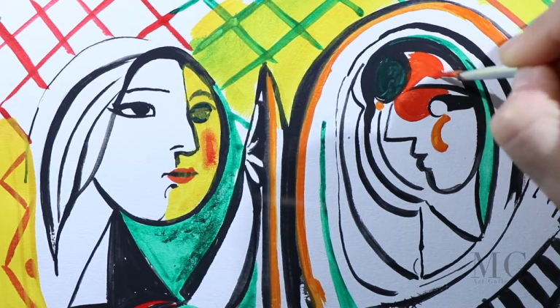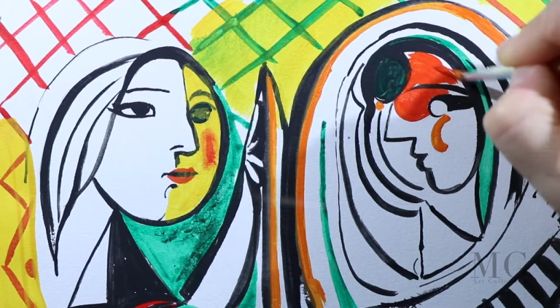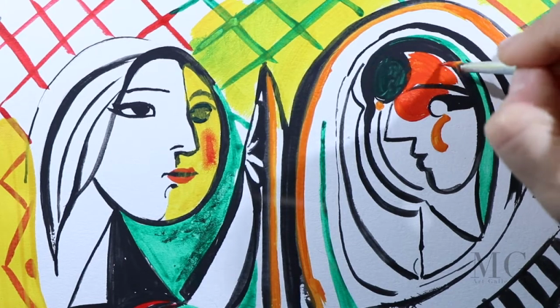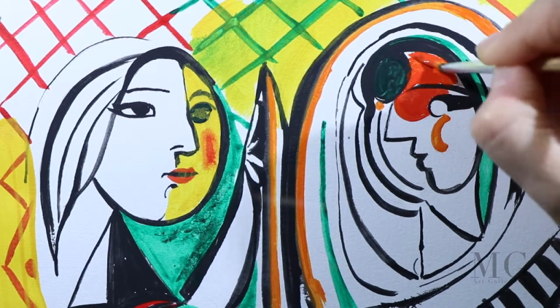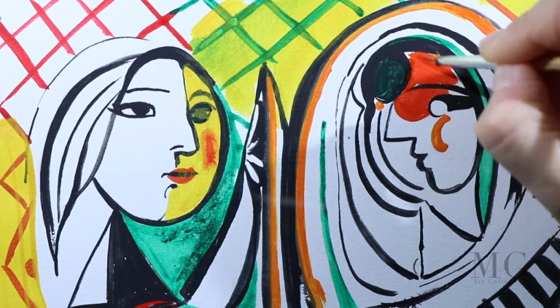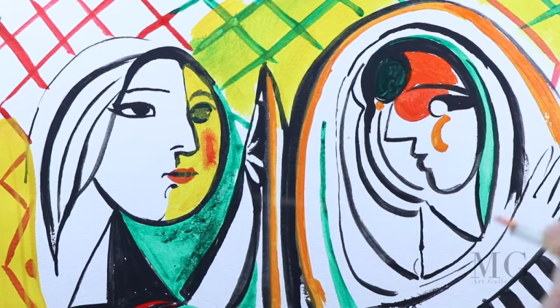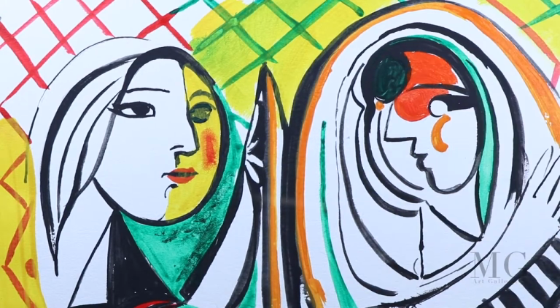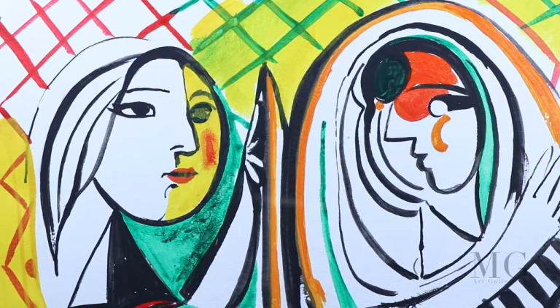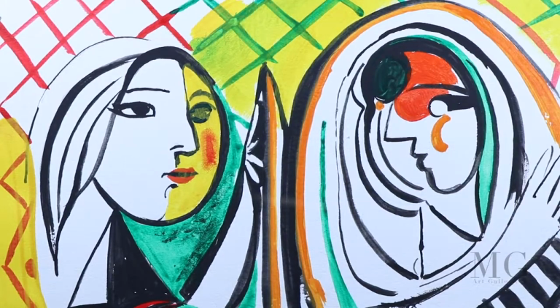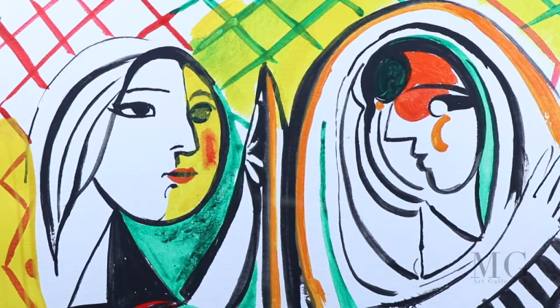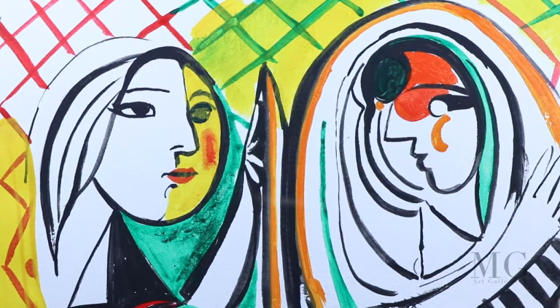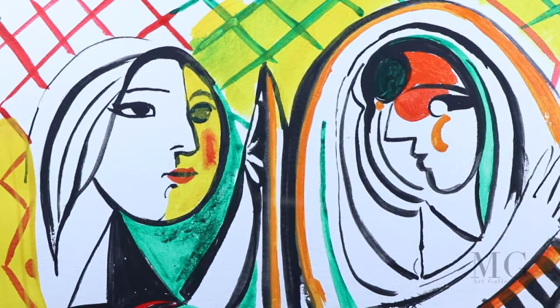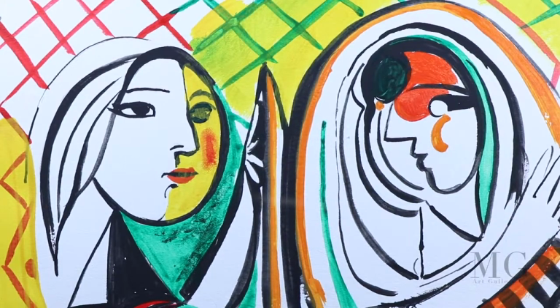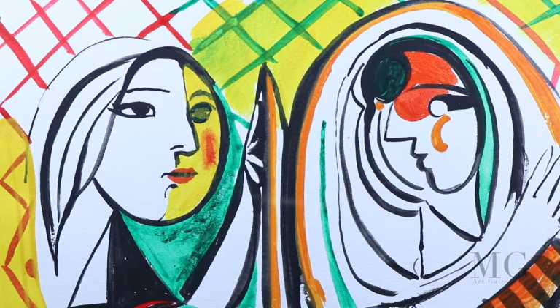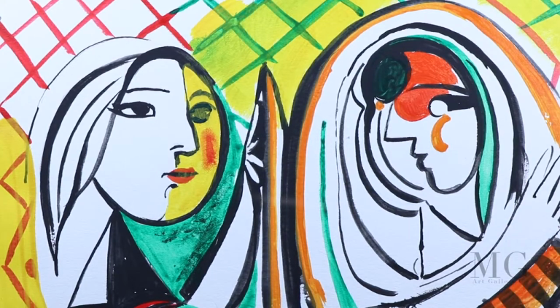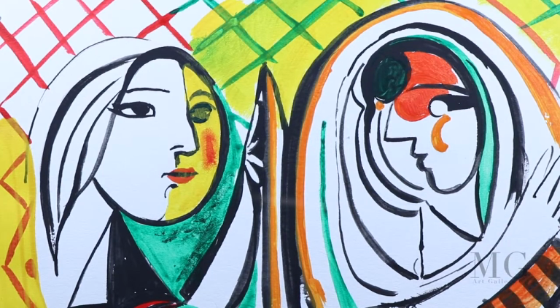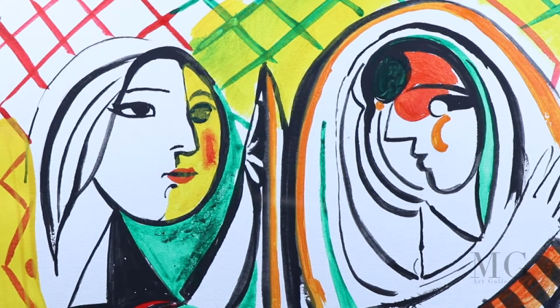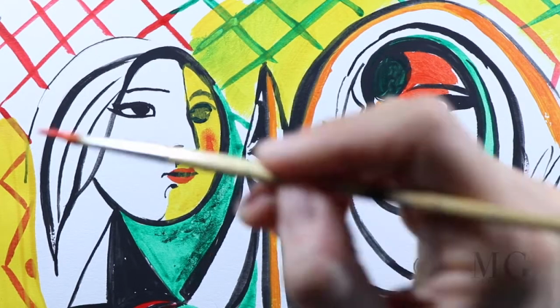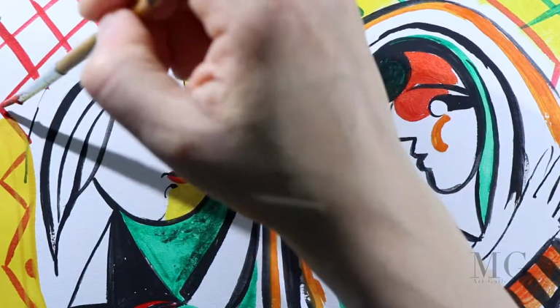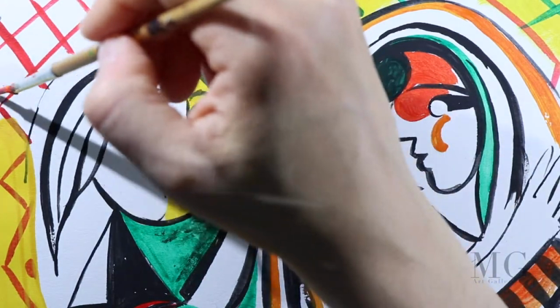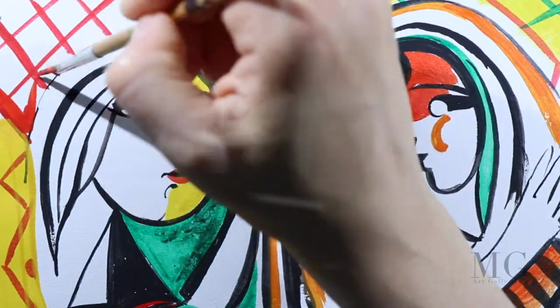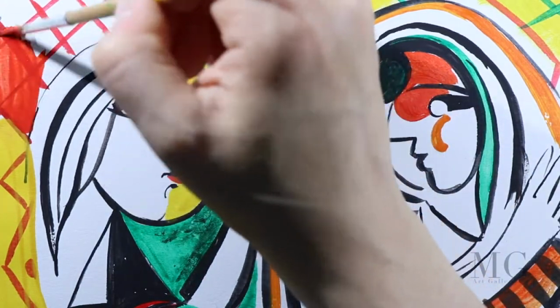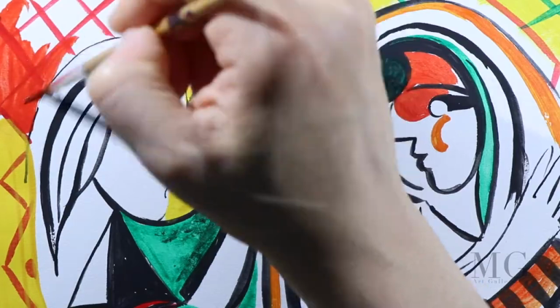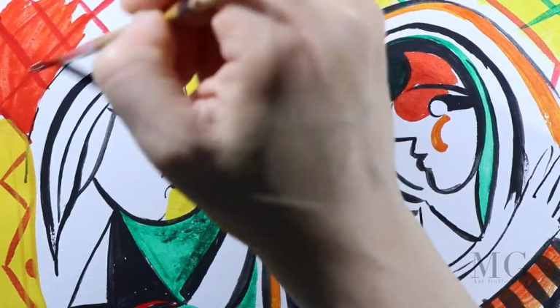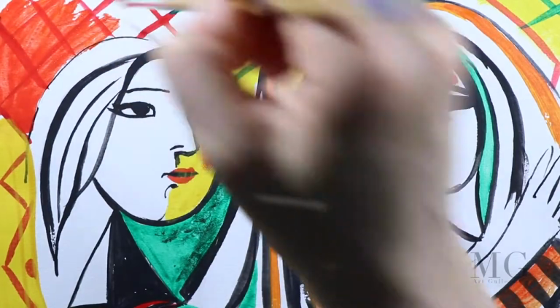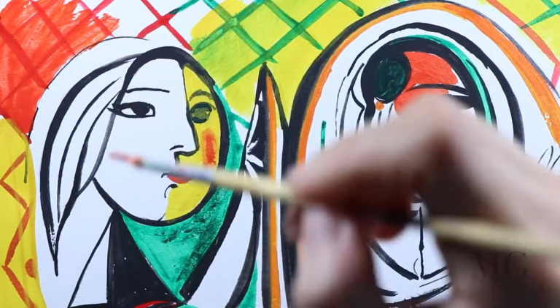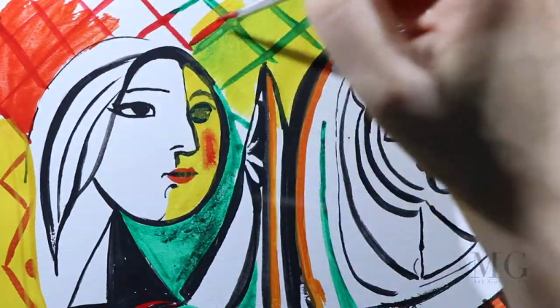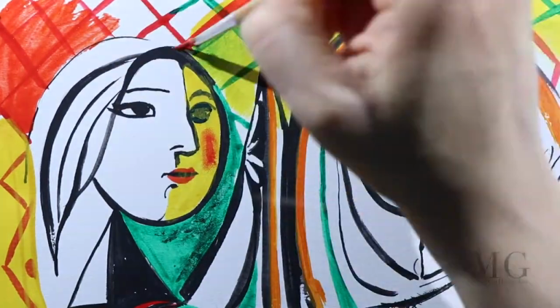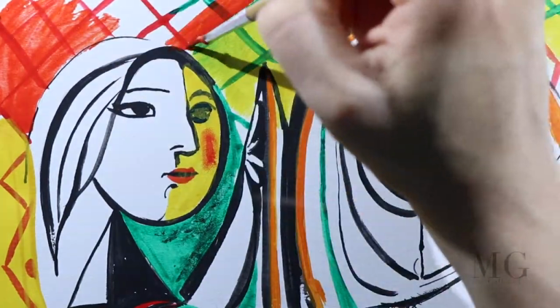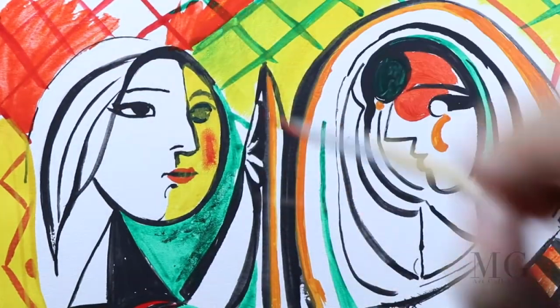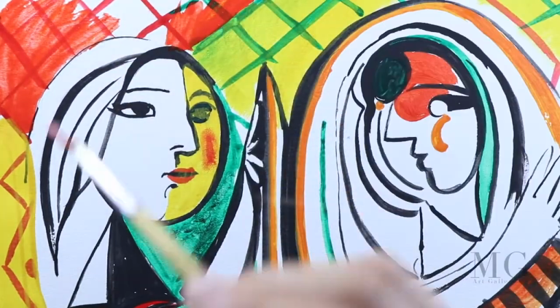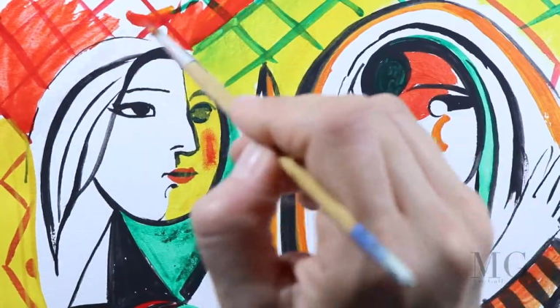Sometimes I think it's good to allow ourselves to be somewhat of a child when we are creating art.